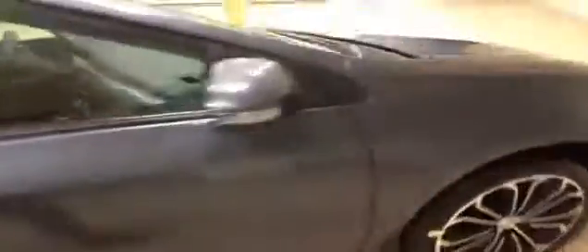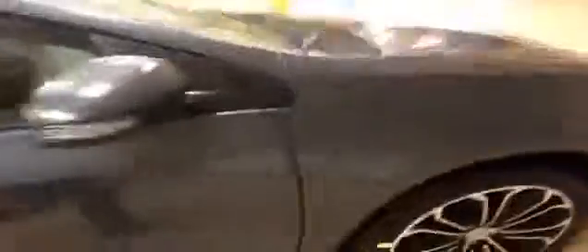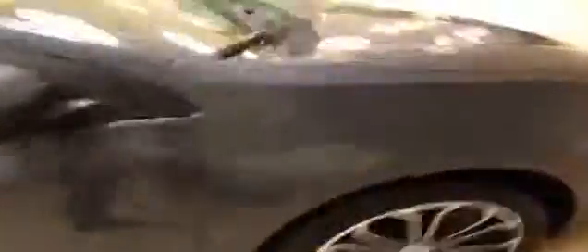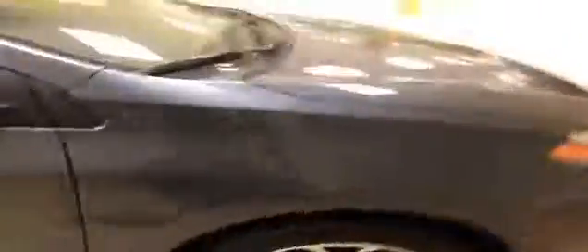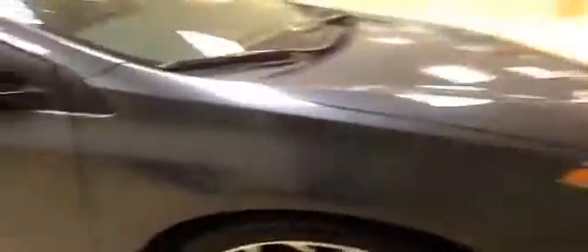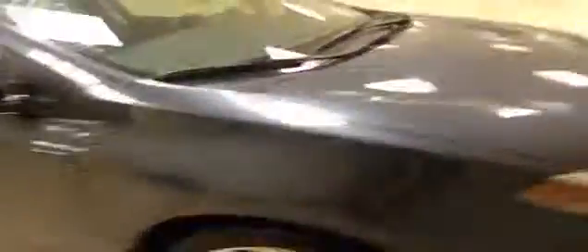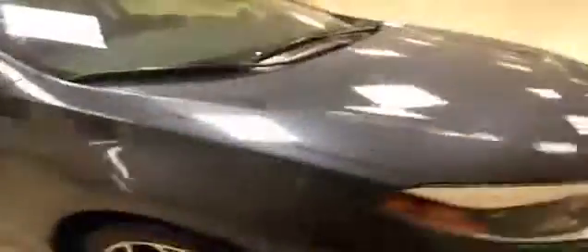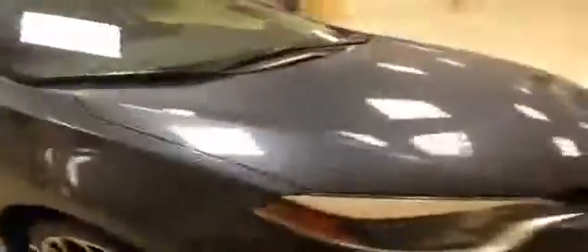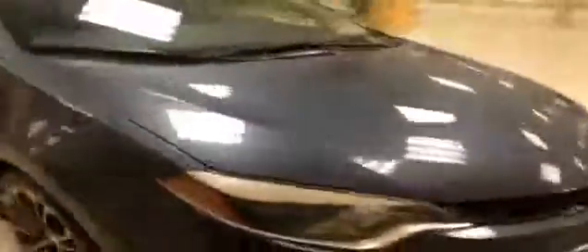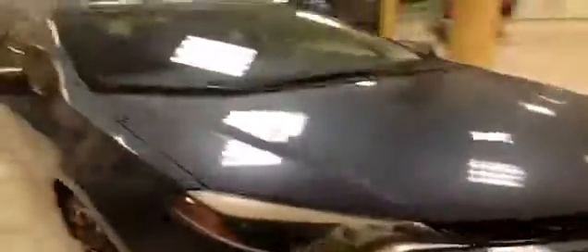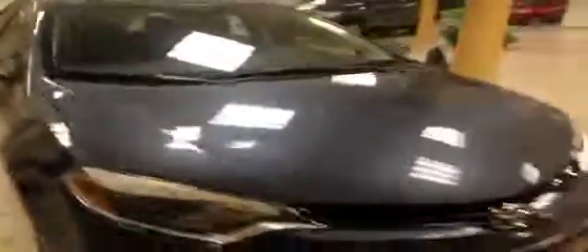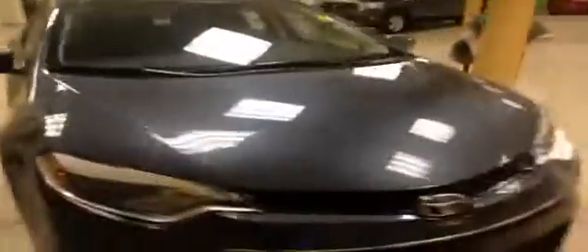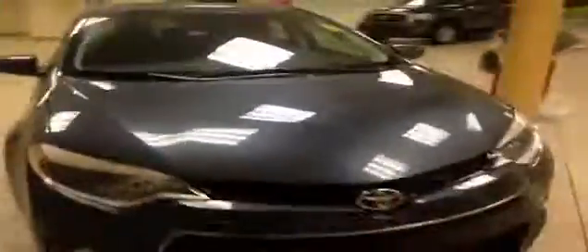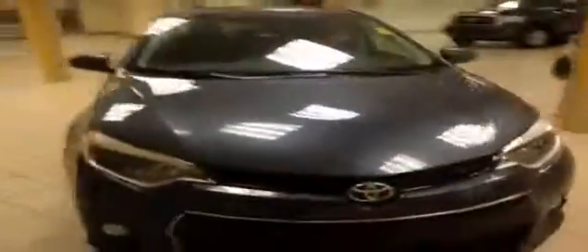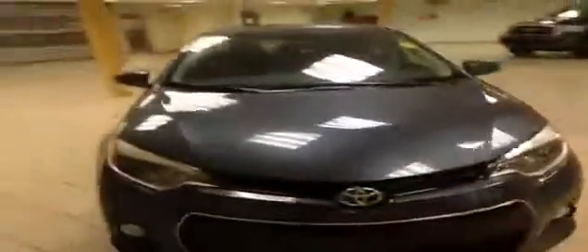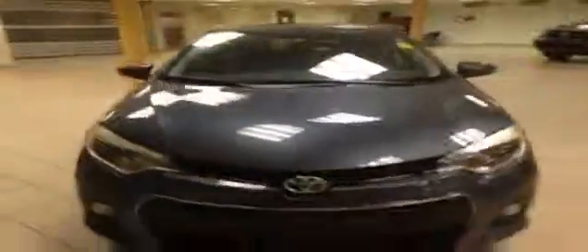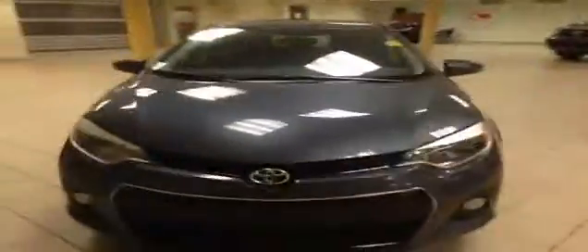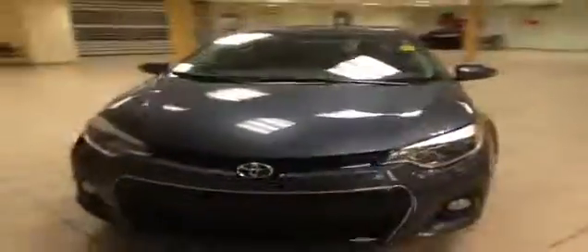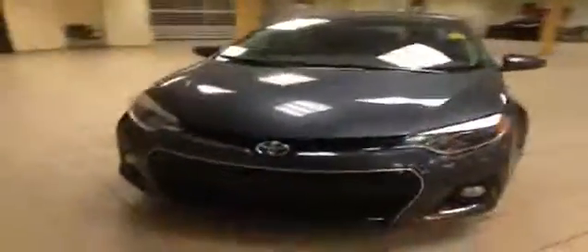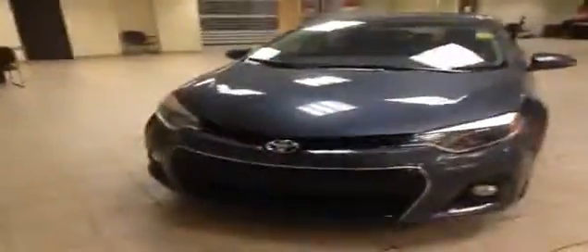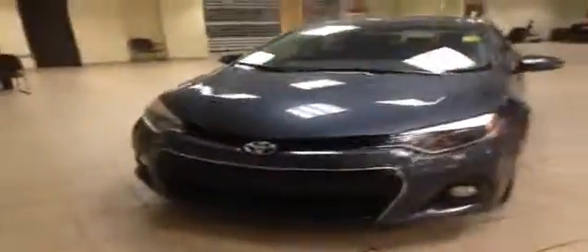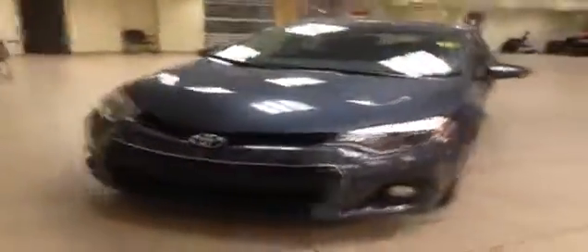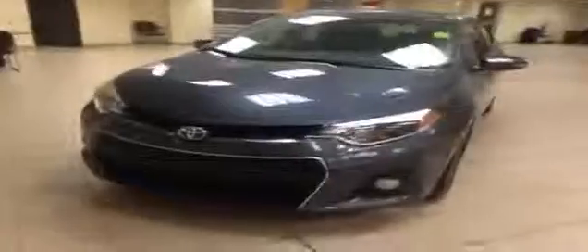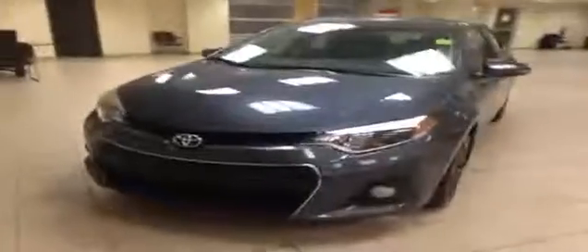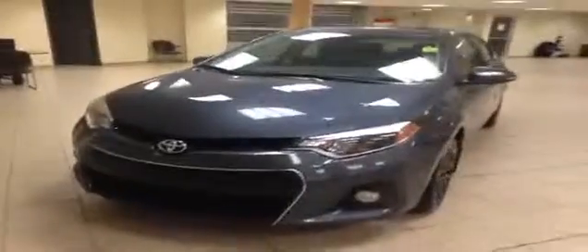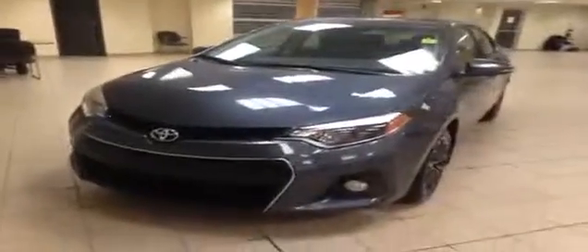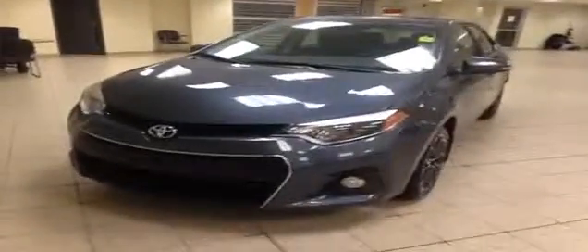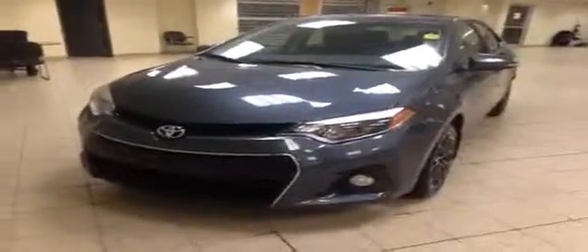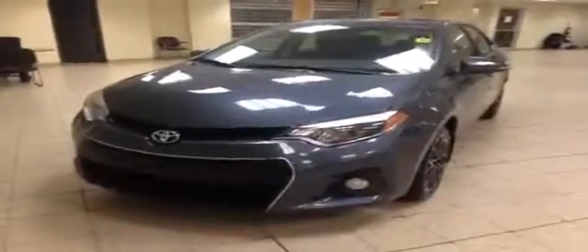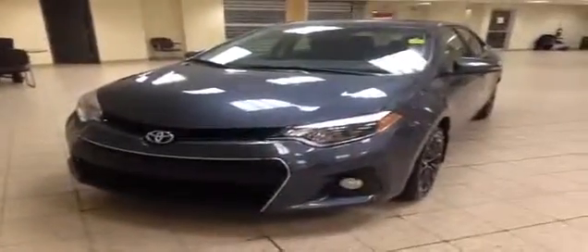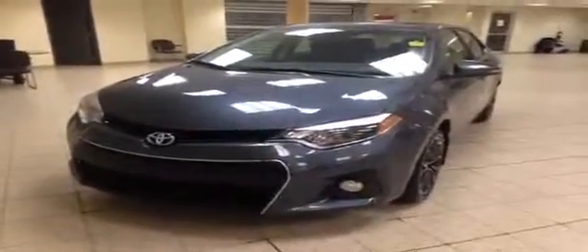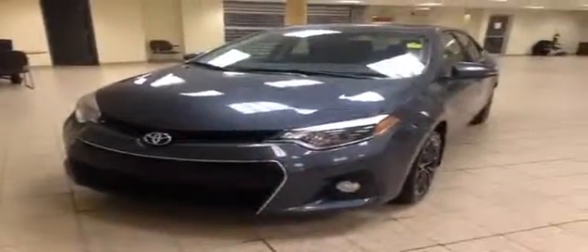This is just one of the new vehicles we have here at Charles Glen Toyota. Please visit us online at www.charlesglentoyota.com.